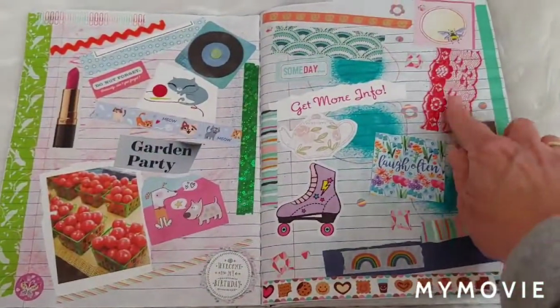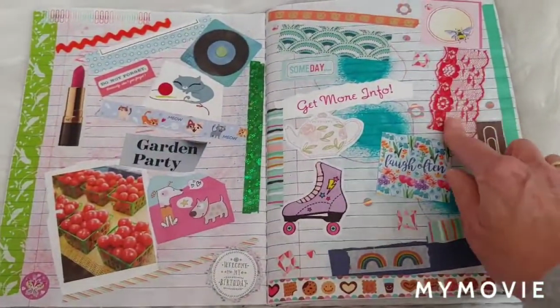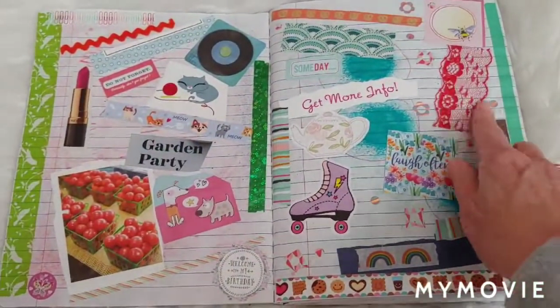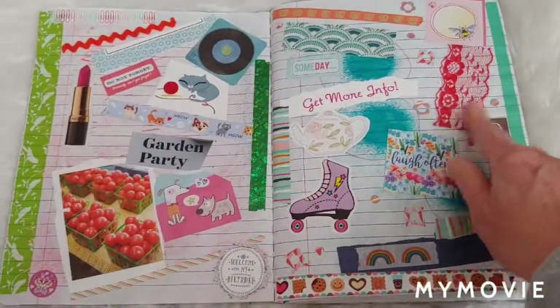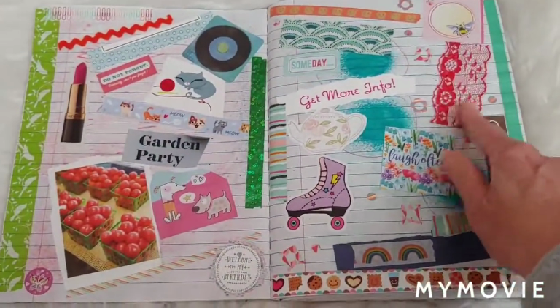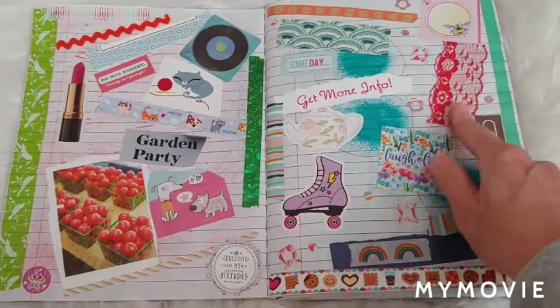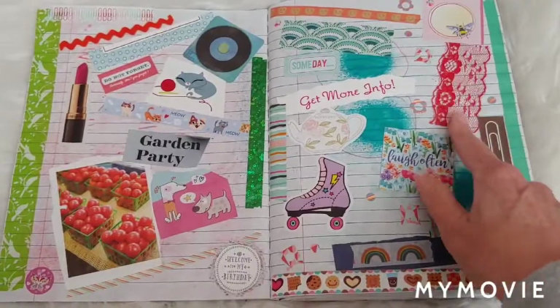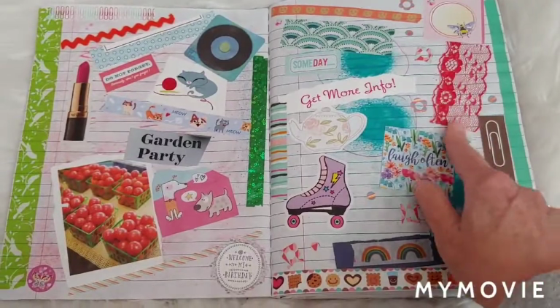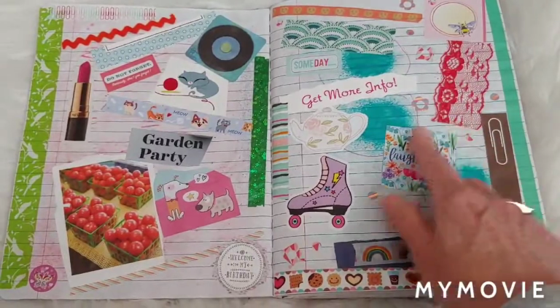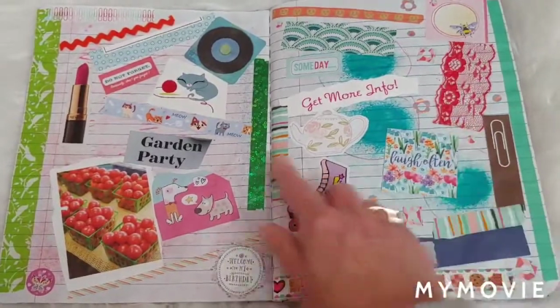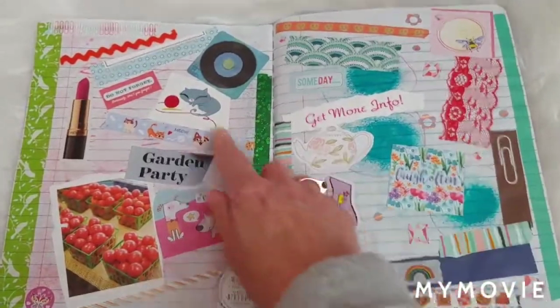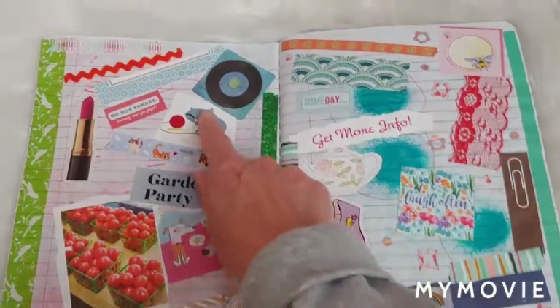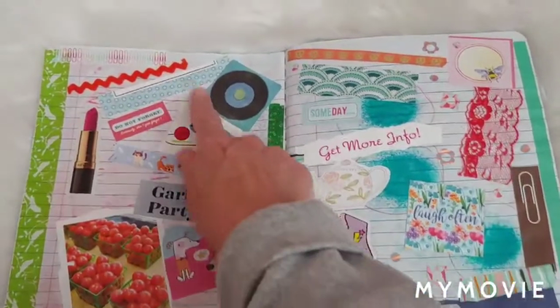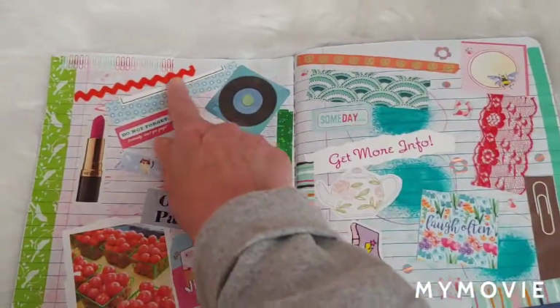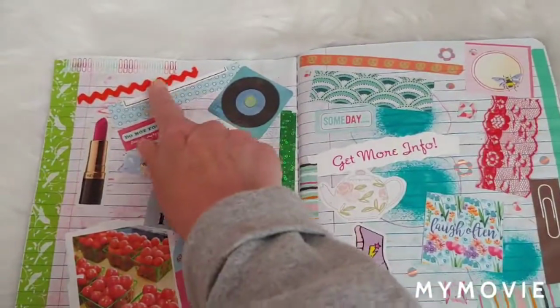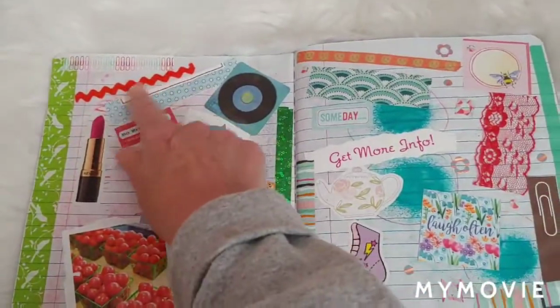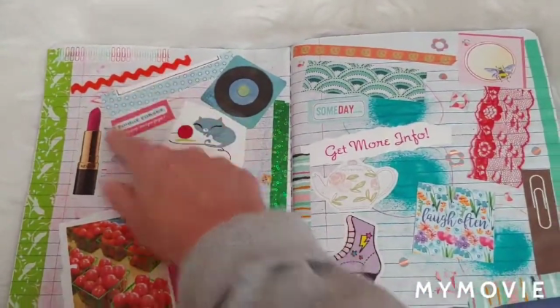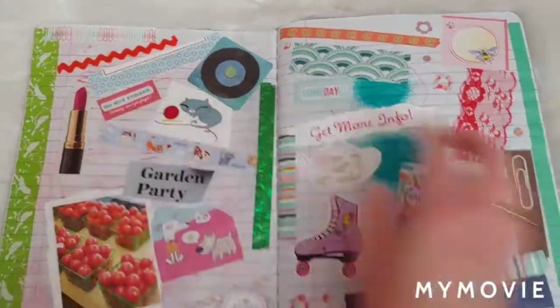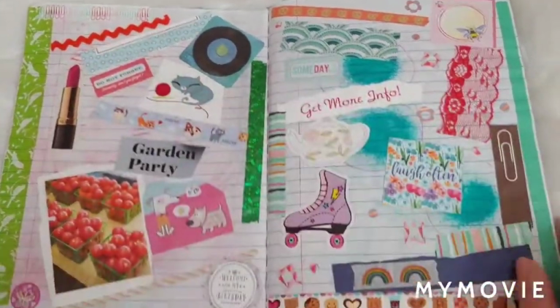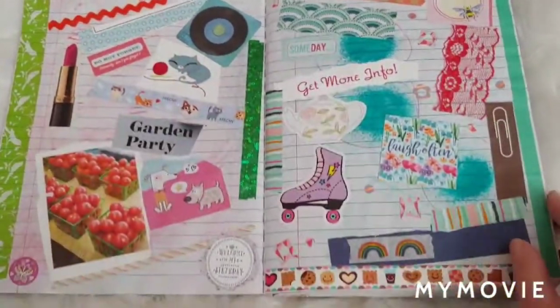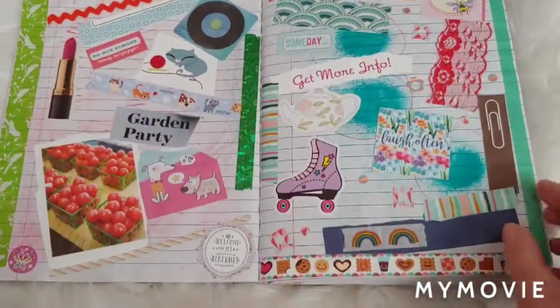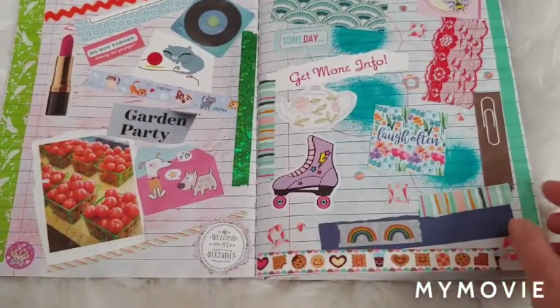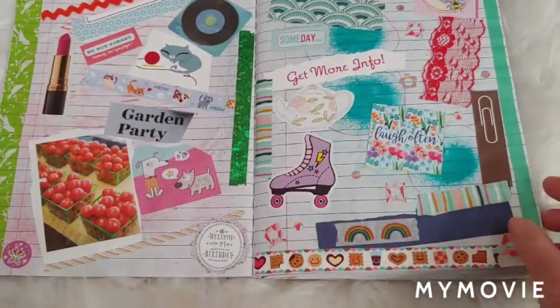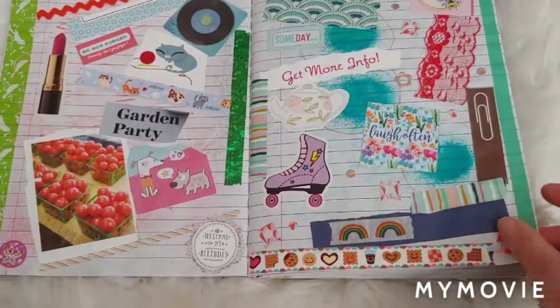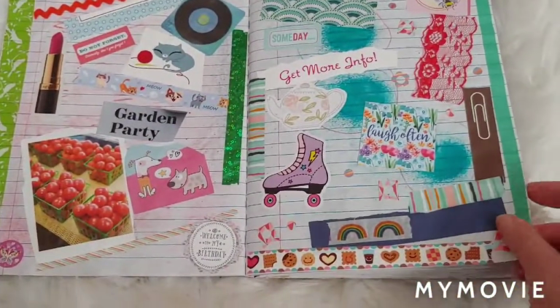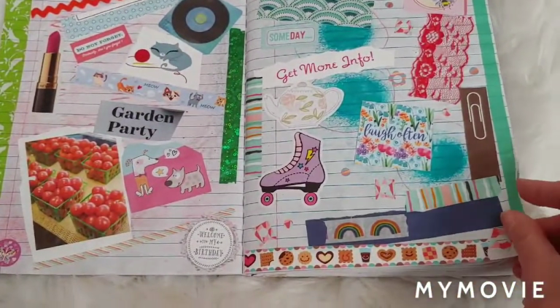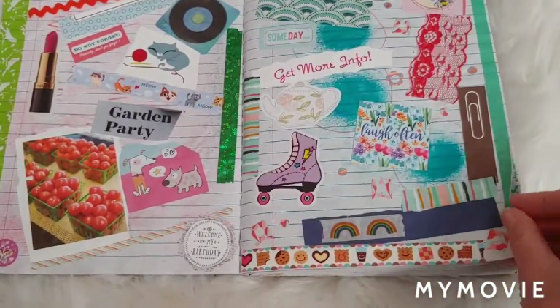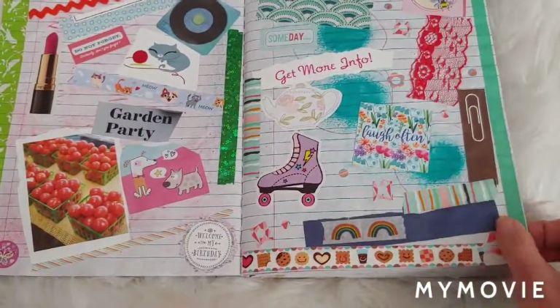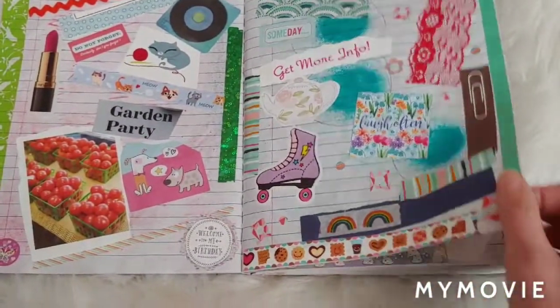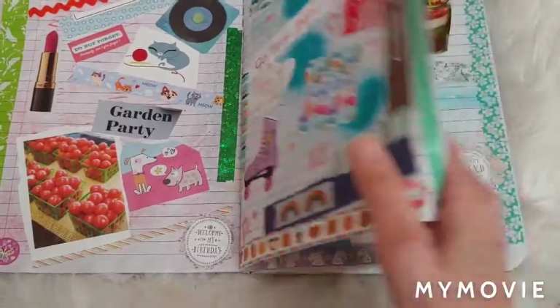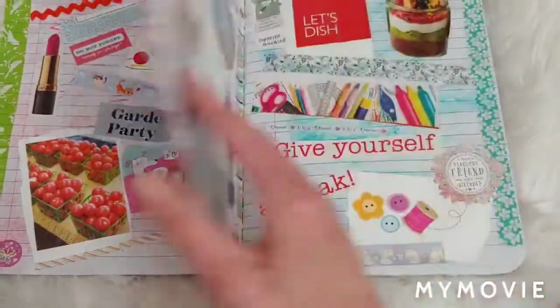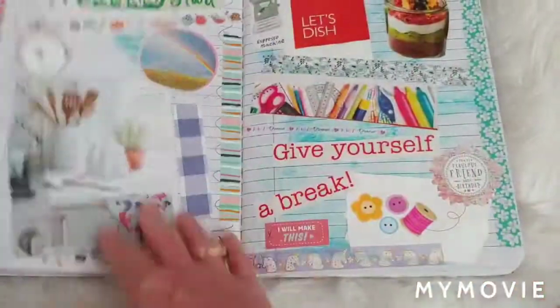I tried to use some fabrics, like some lace, and this is like rickrack, just to give it a little texture.